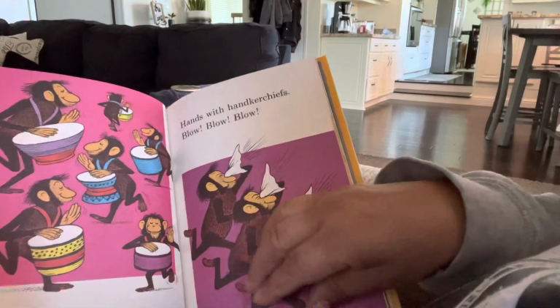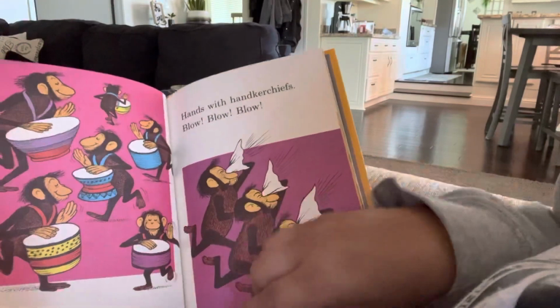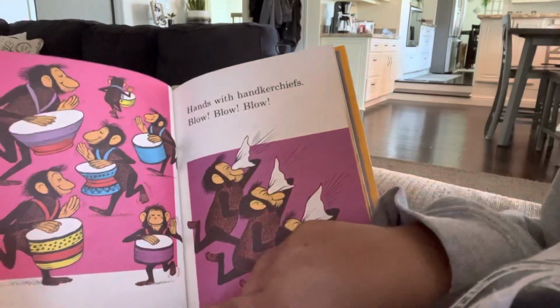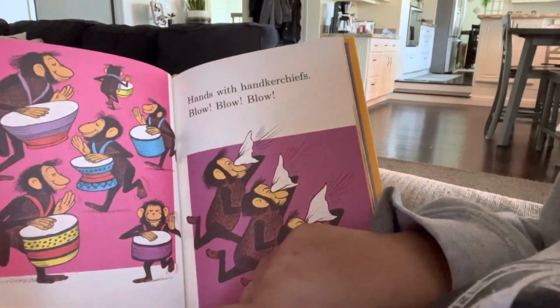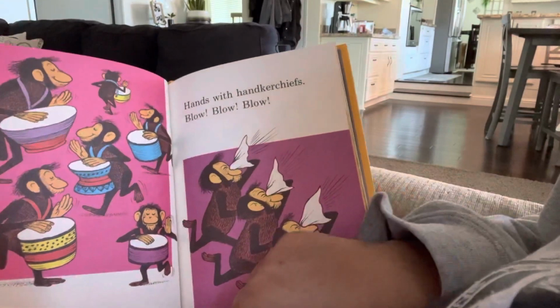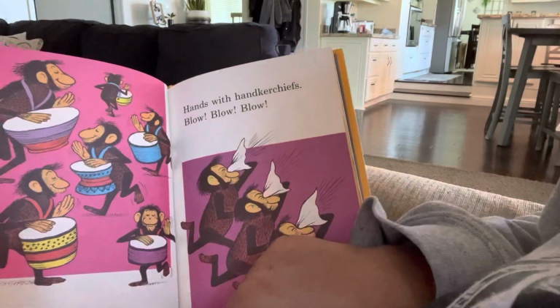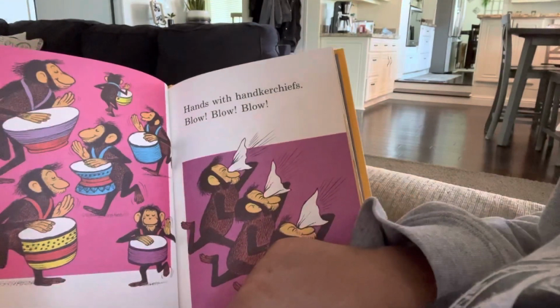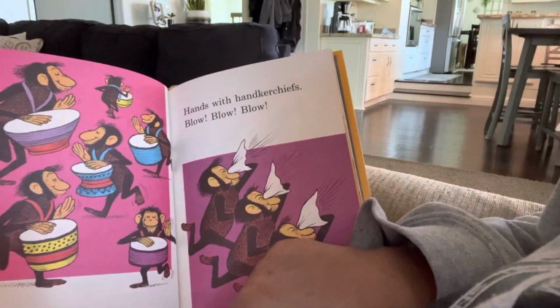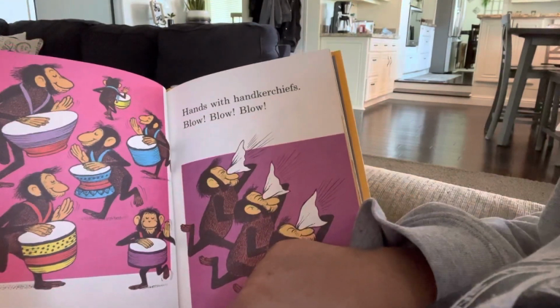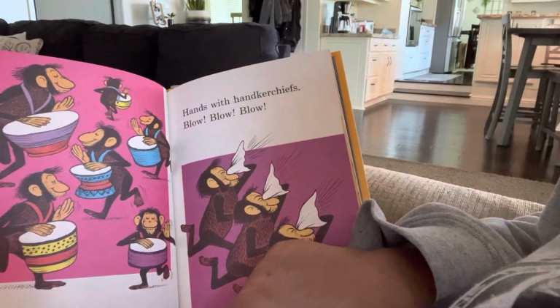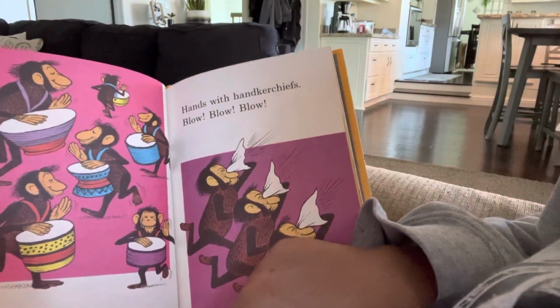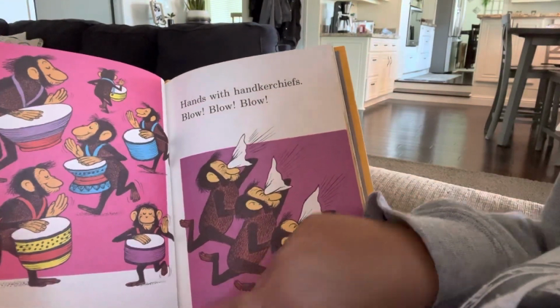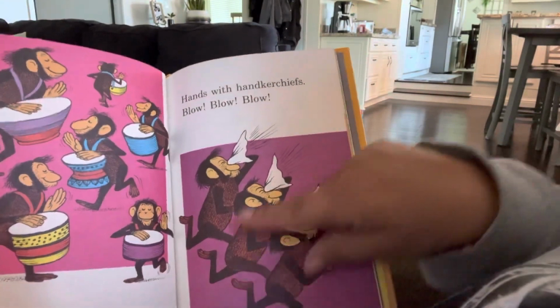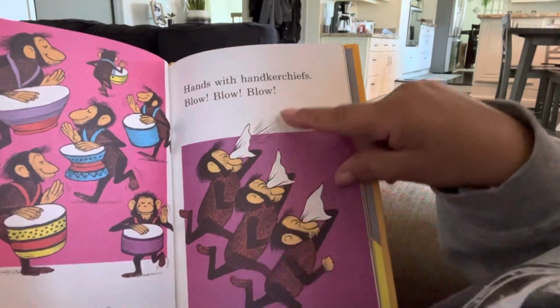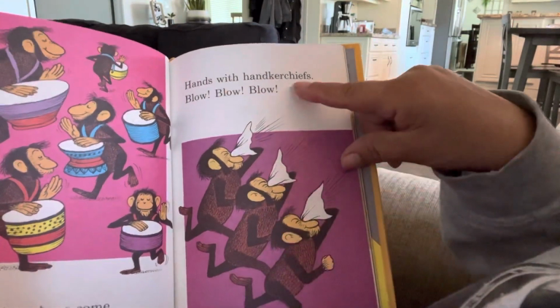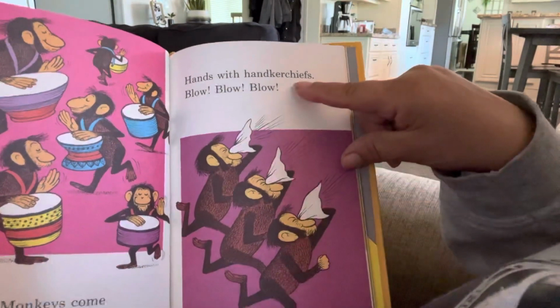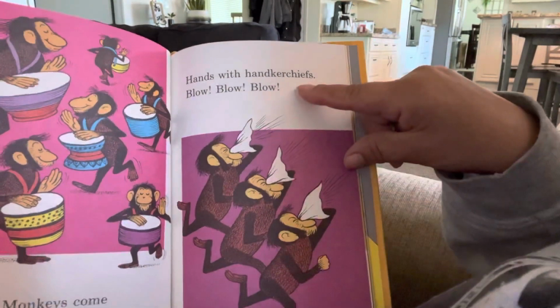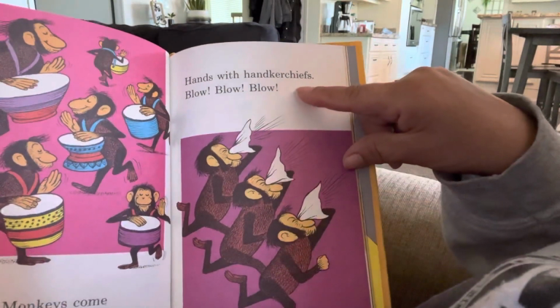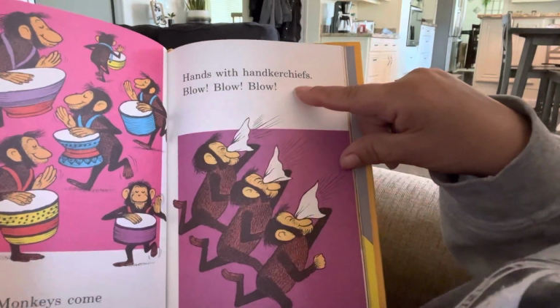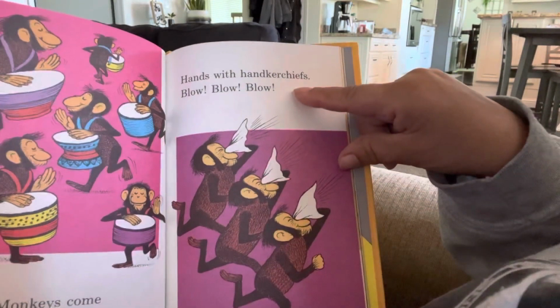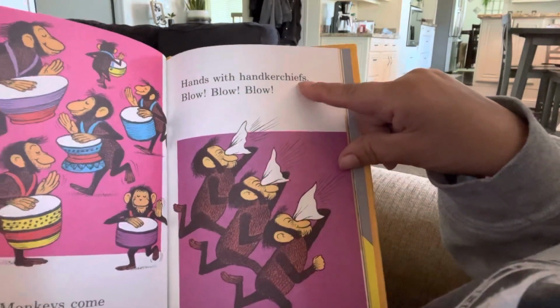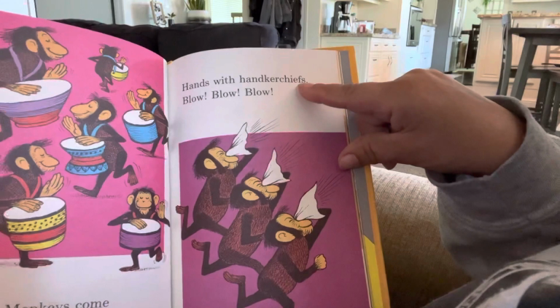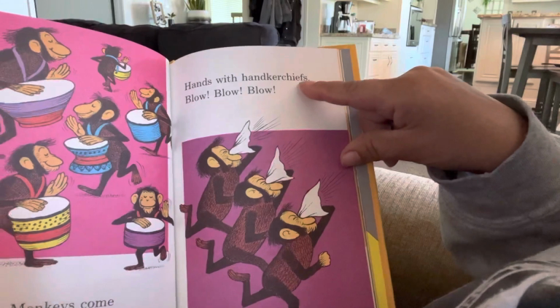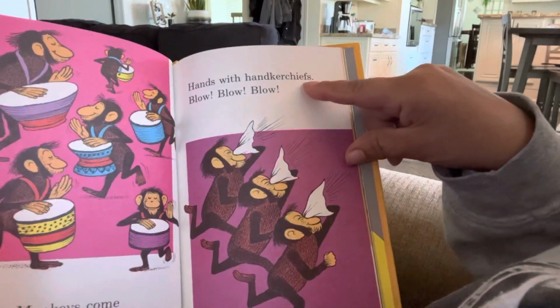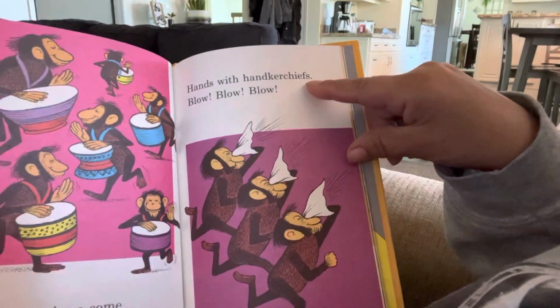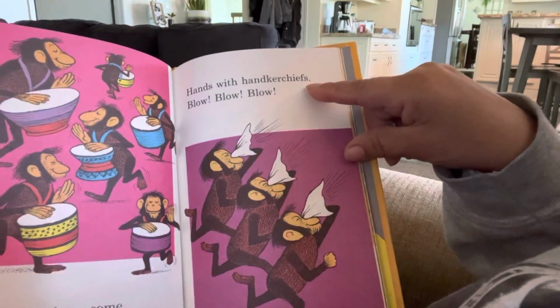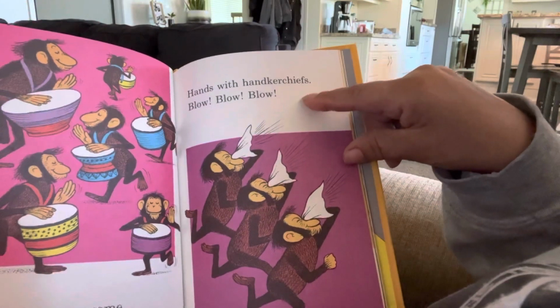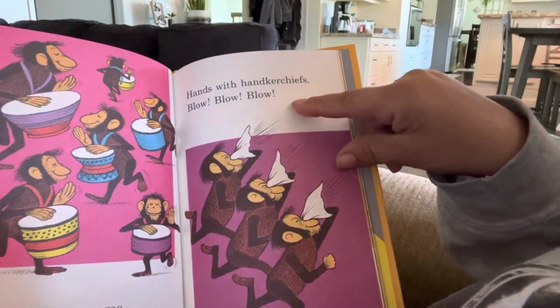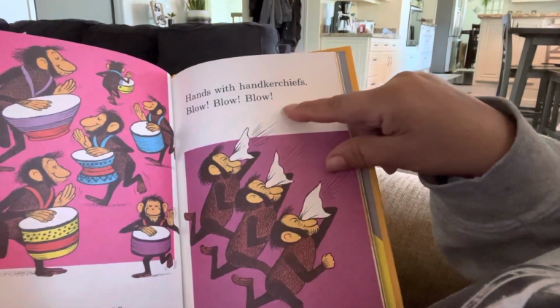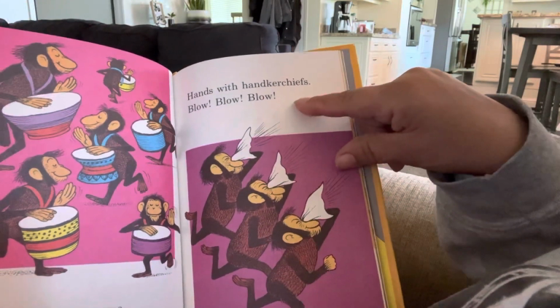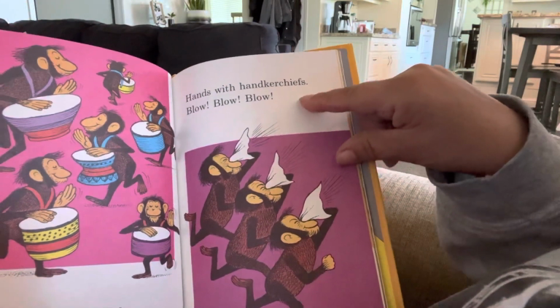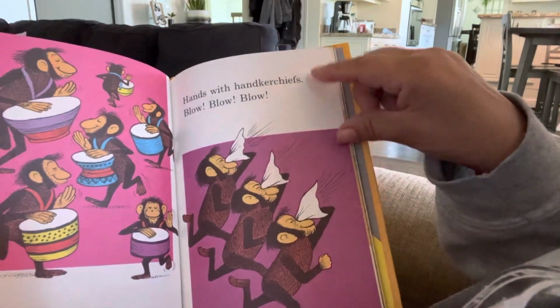Monkeys come and monkeys go. Hands with handkerchiefs blow, blow, blow.